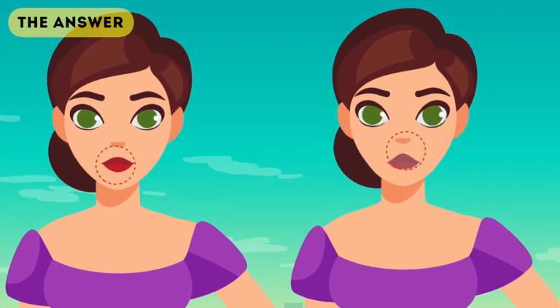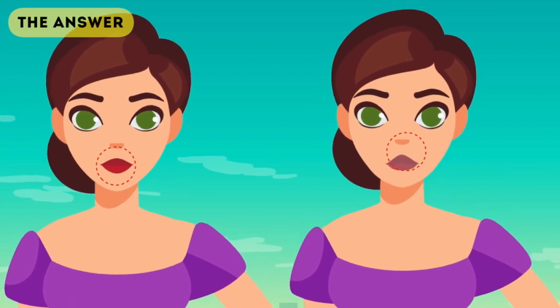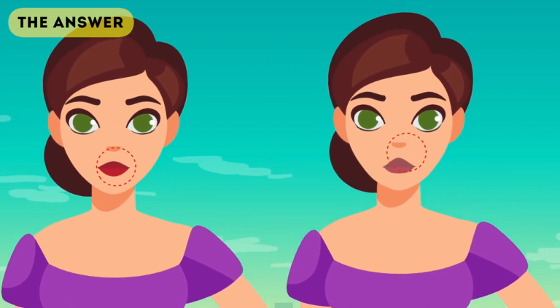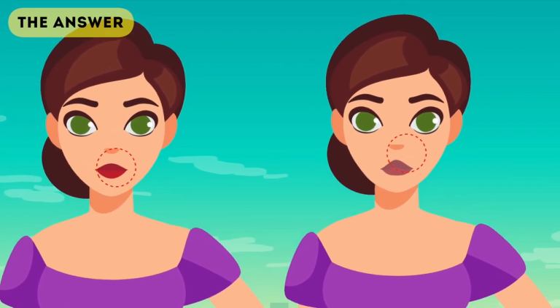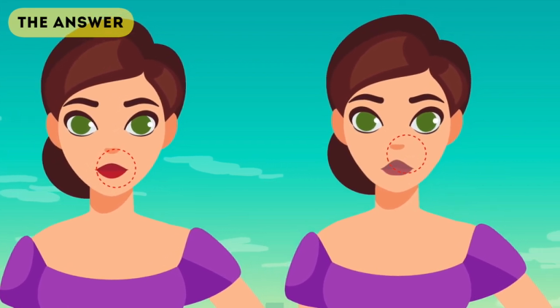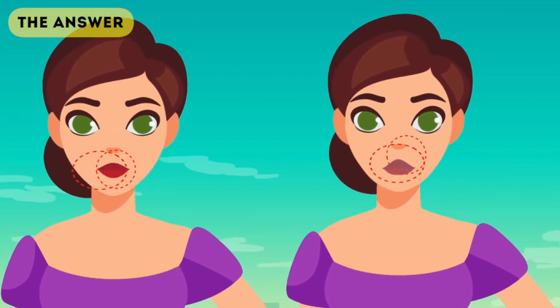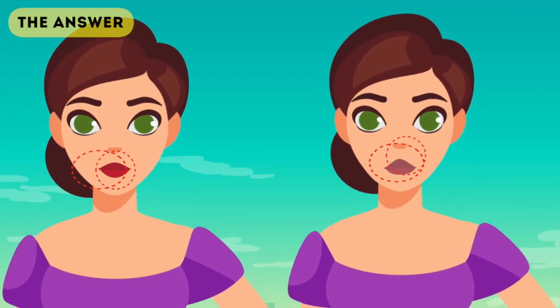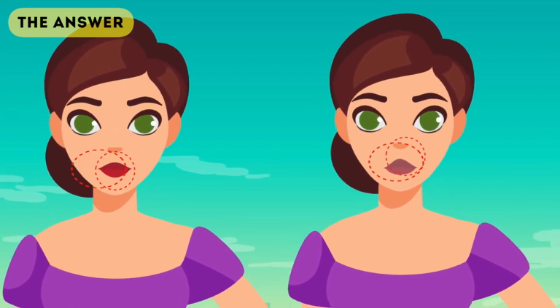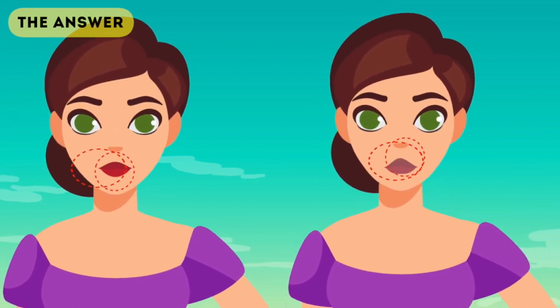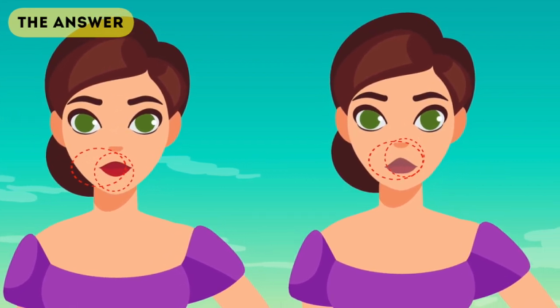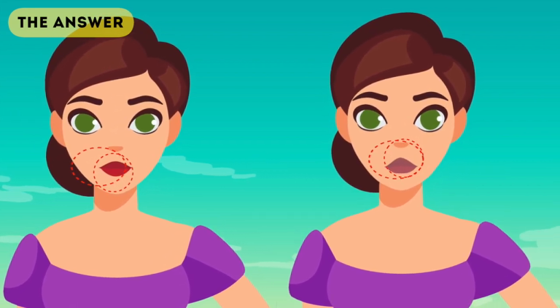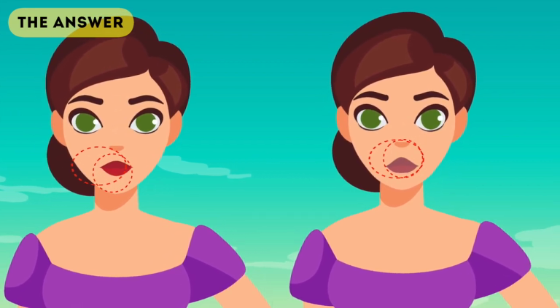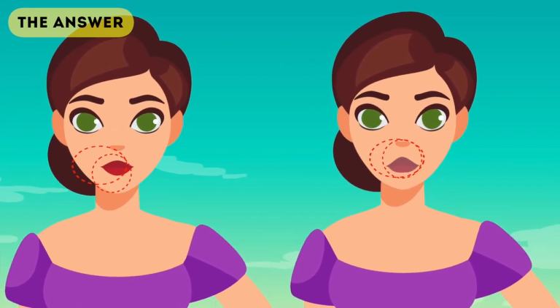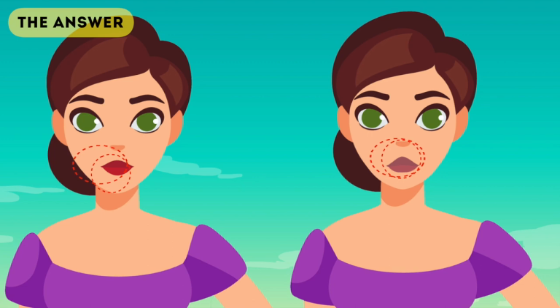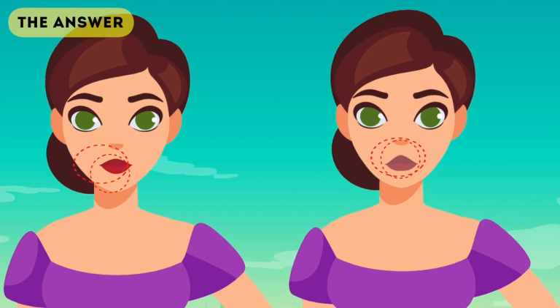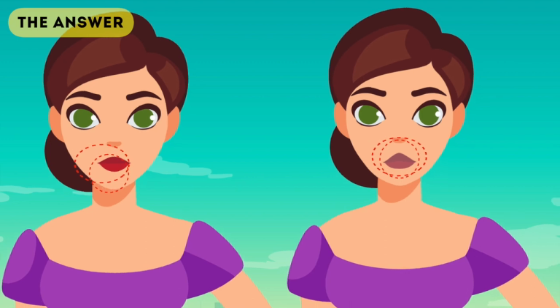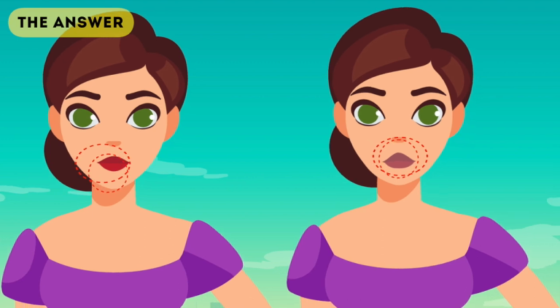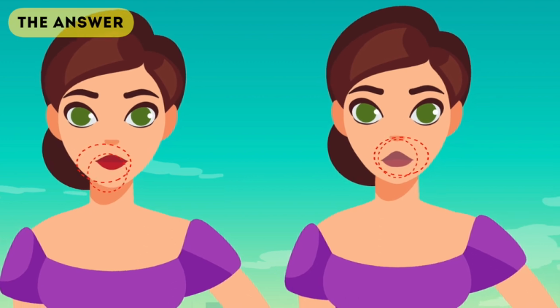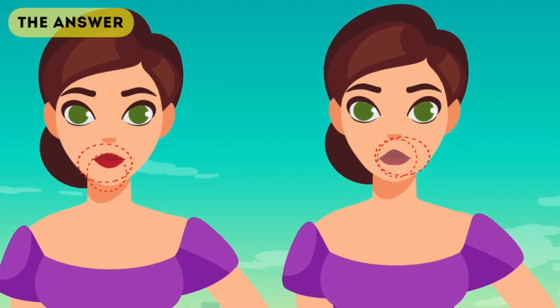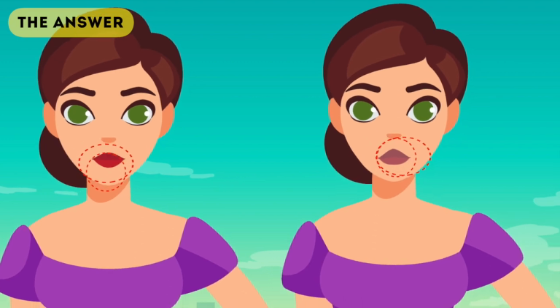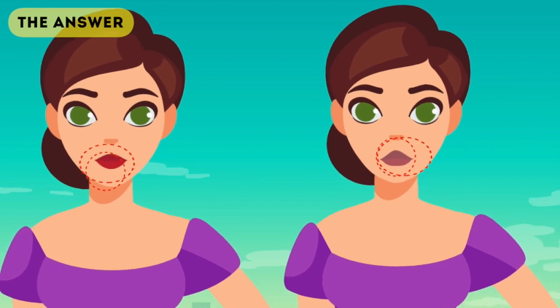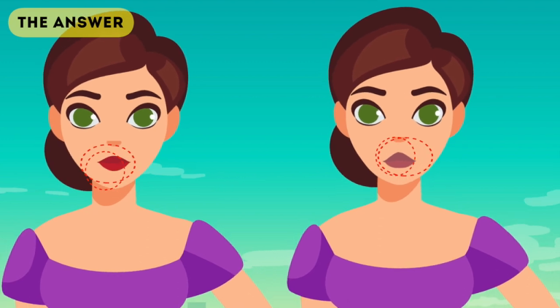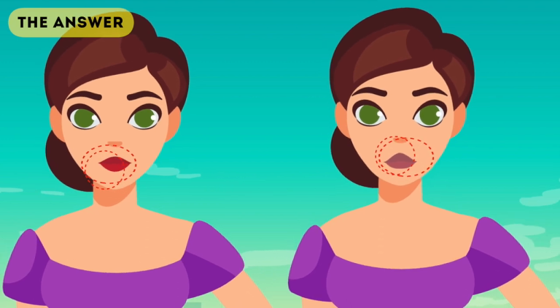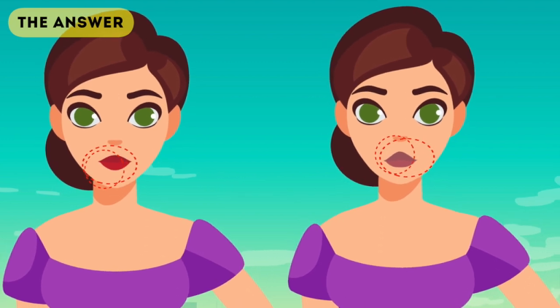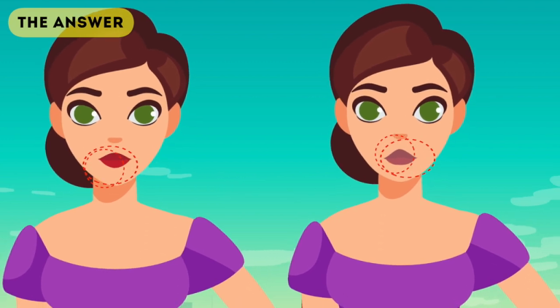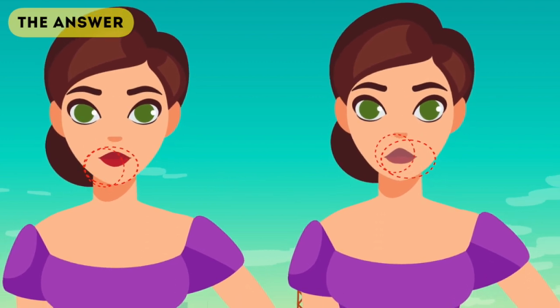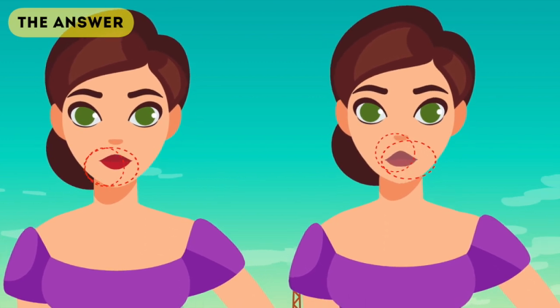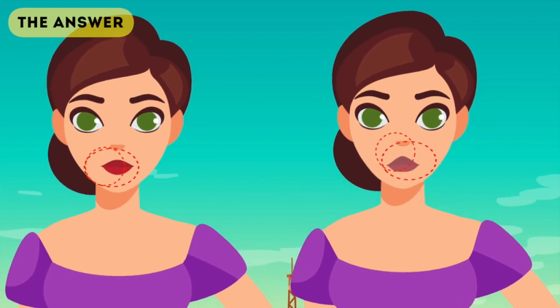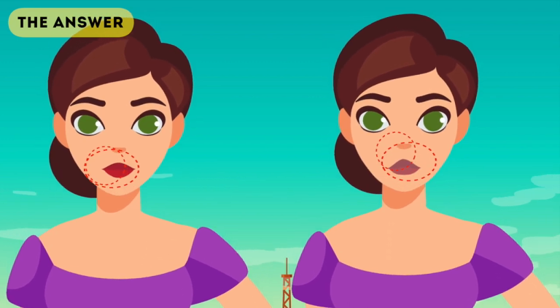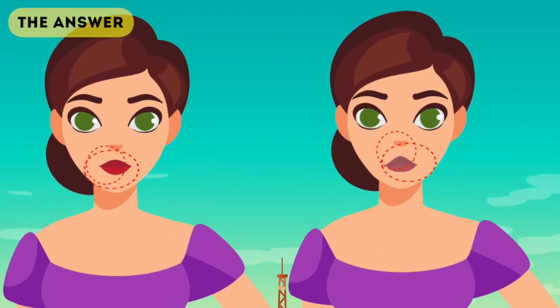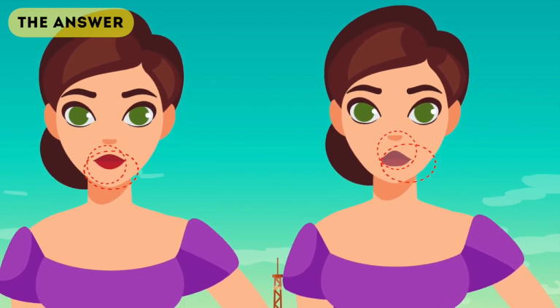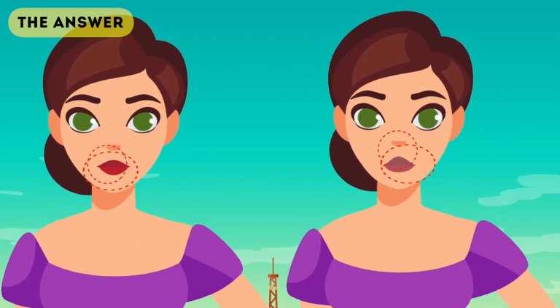The next thing to look out for is droopy corners of the mouth. You'll notice that the ill person's mouth droops slightly, while the other person's doesn't.